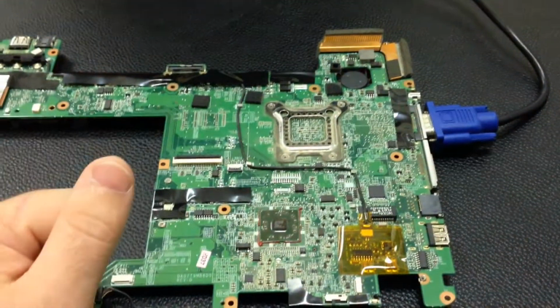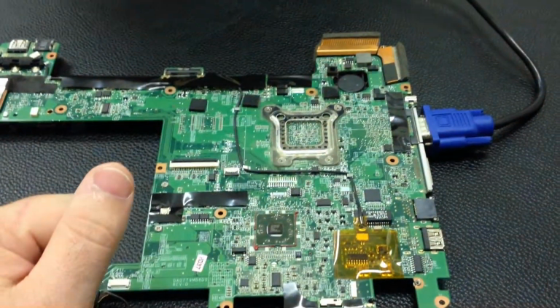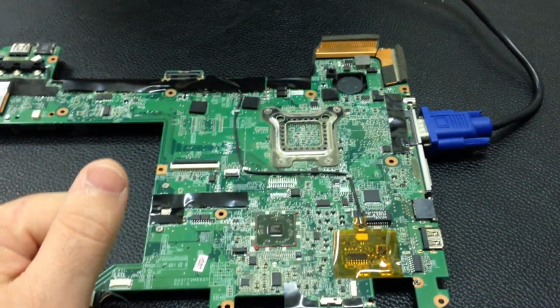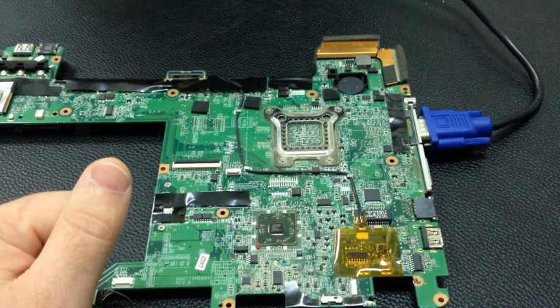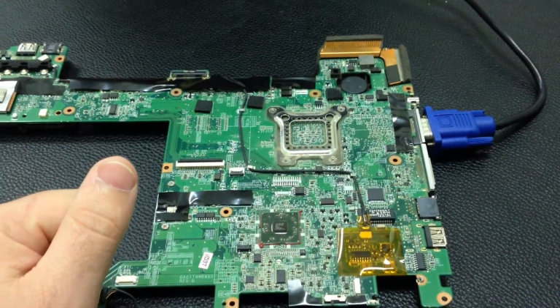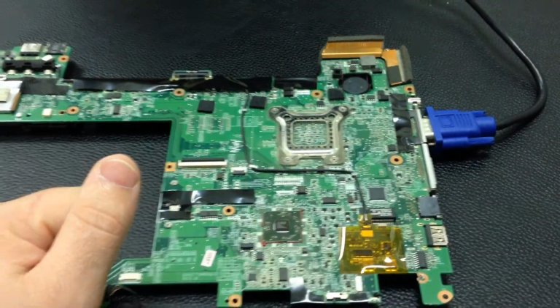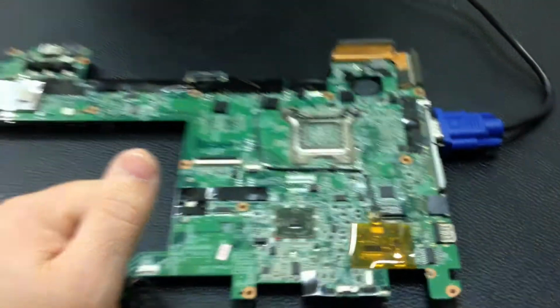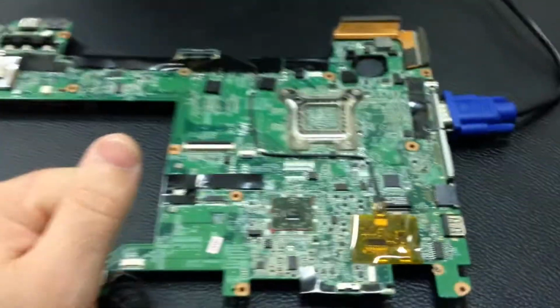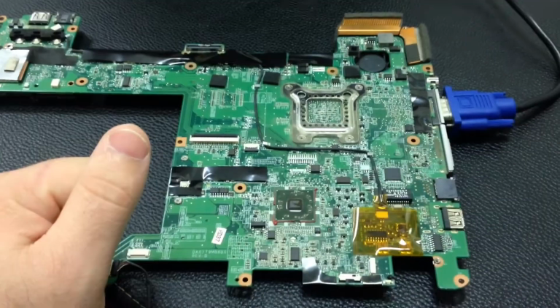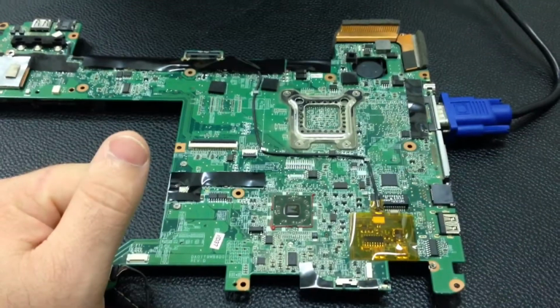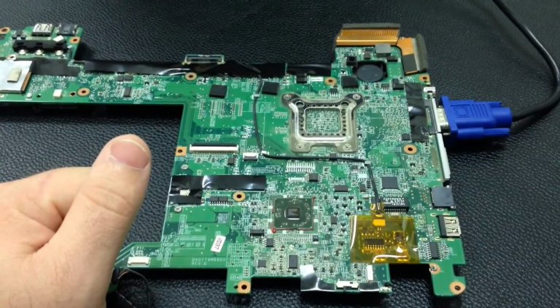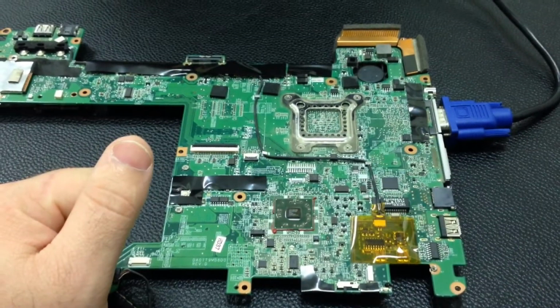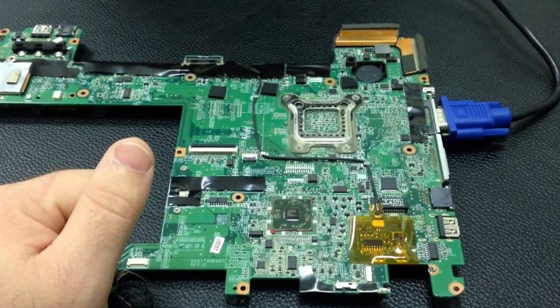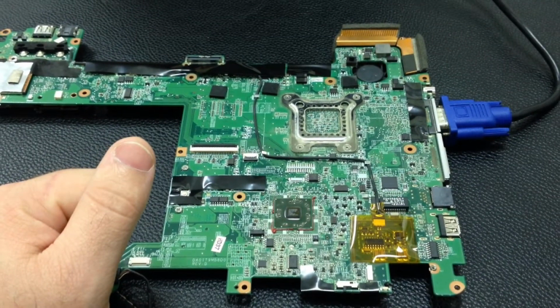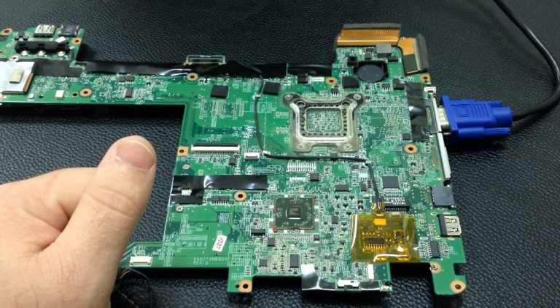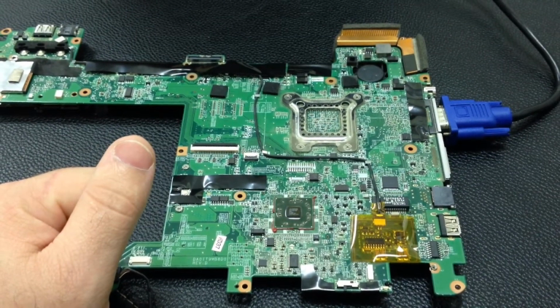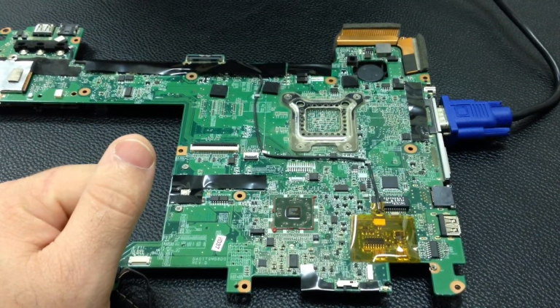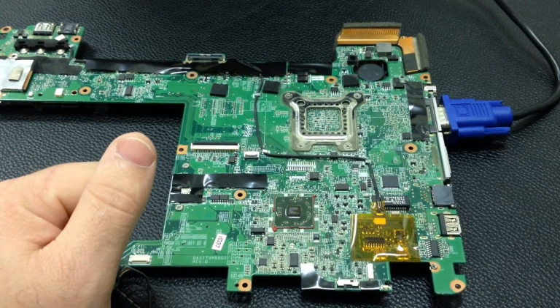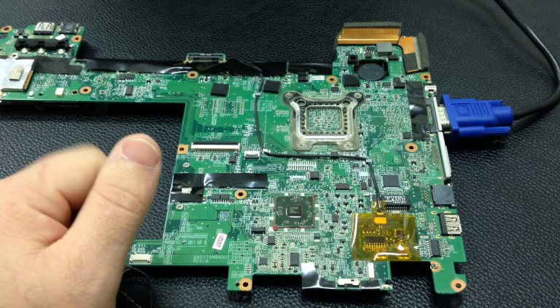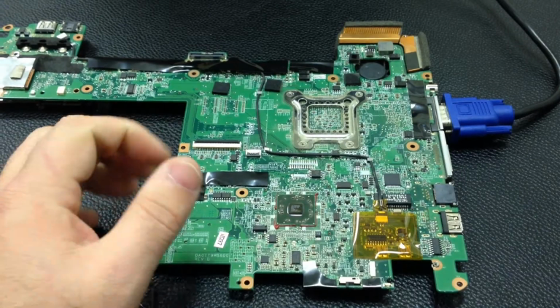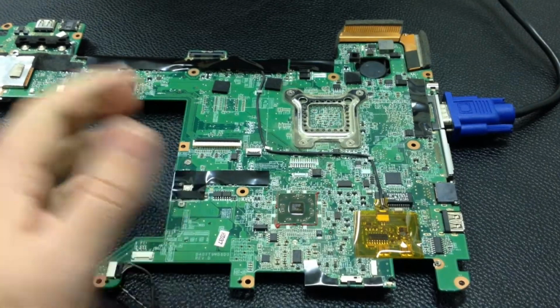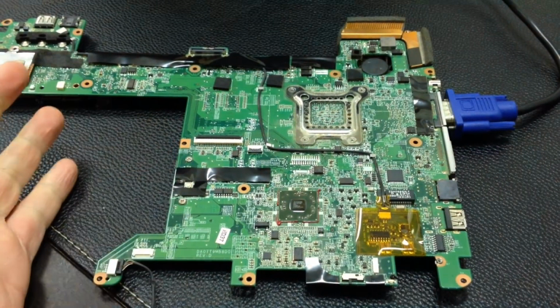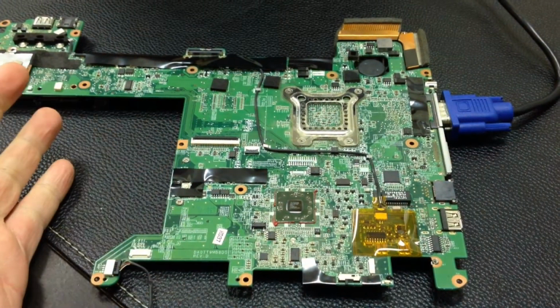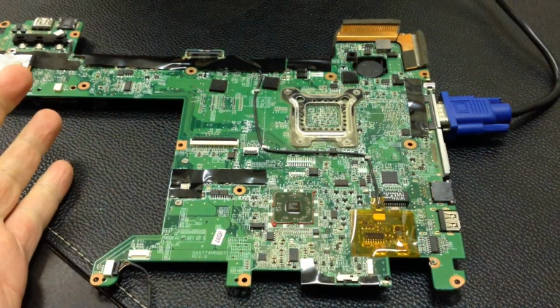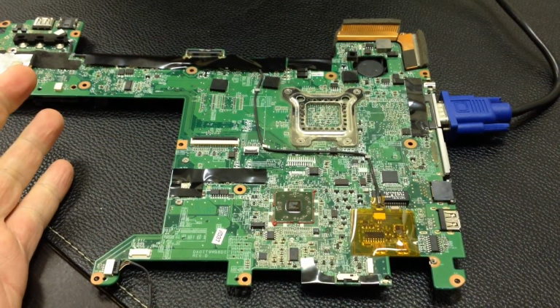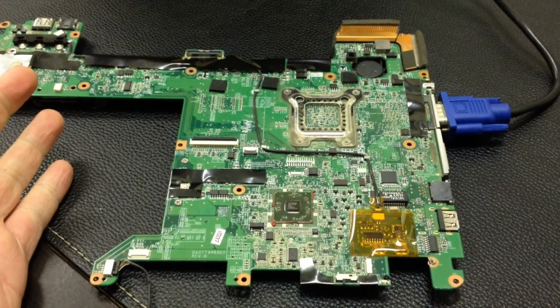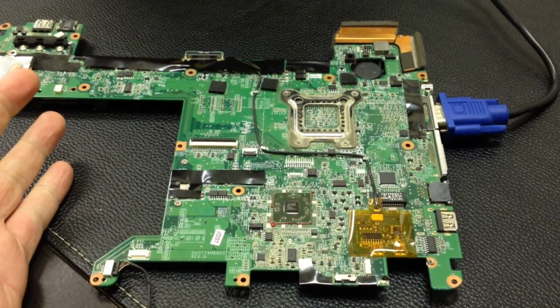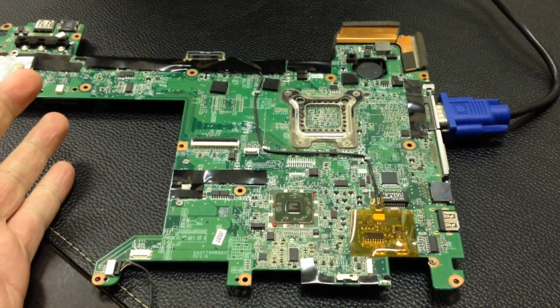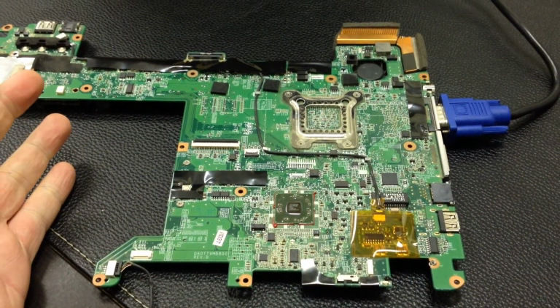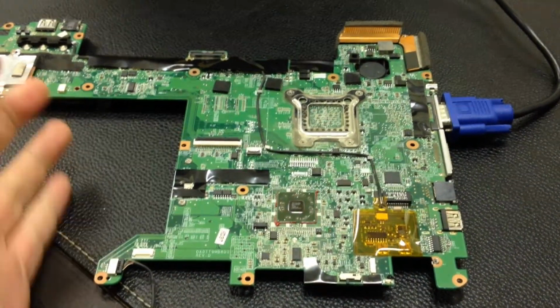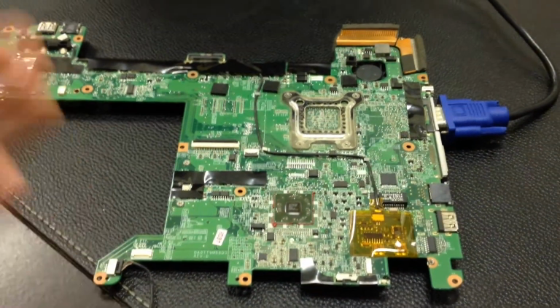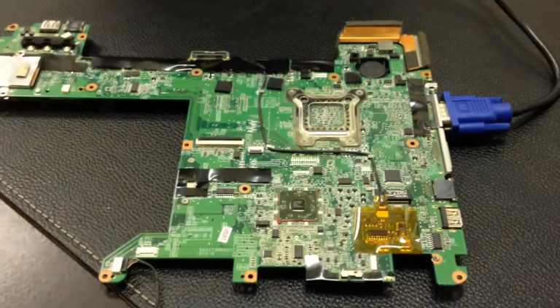So what we're going to do is take this apart and start the reflow process and then go from there.